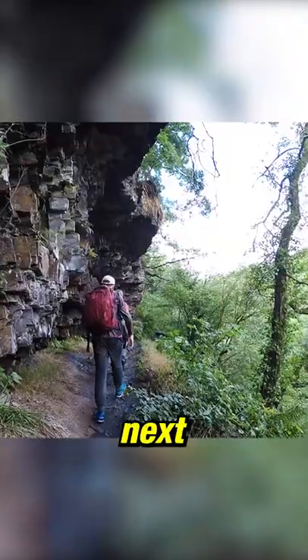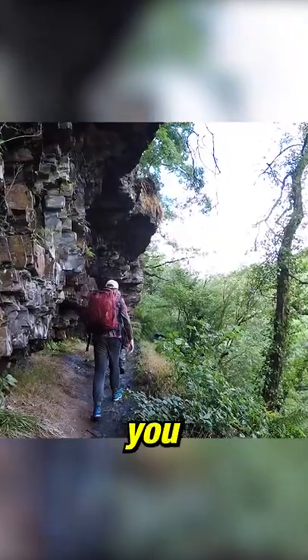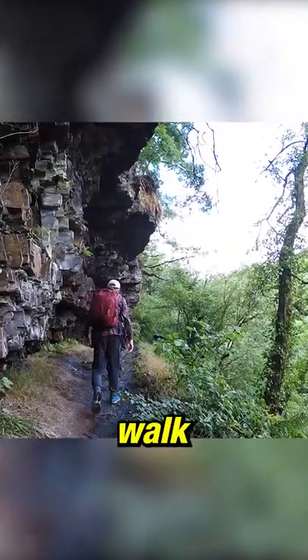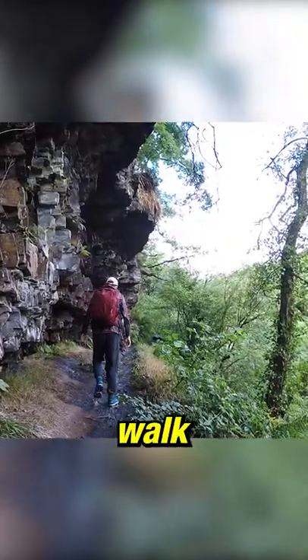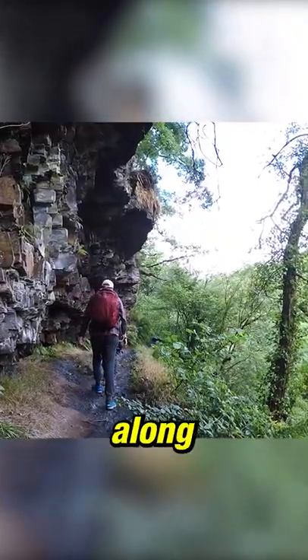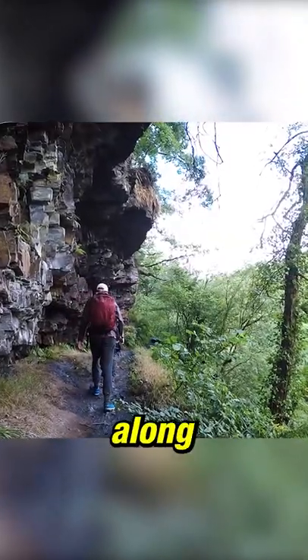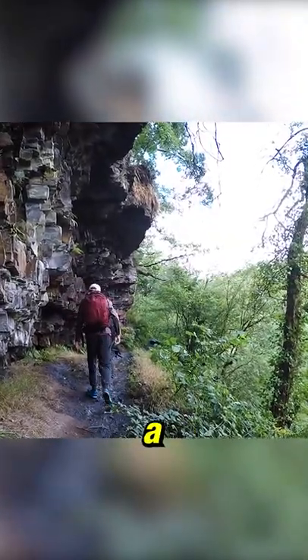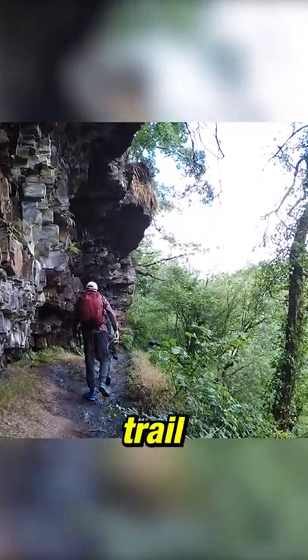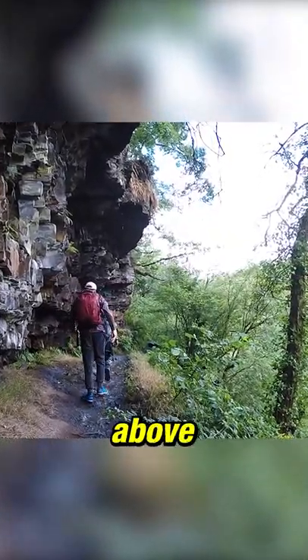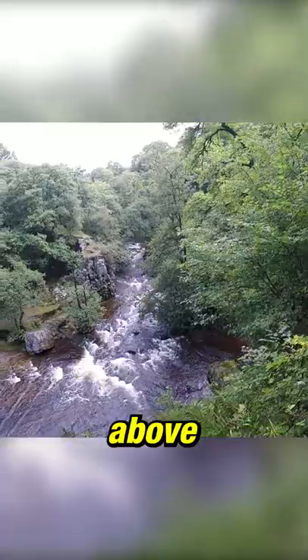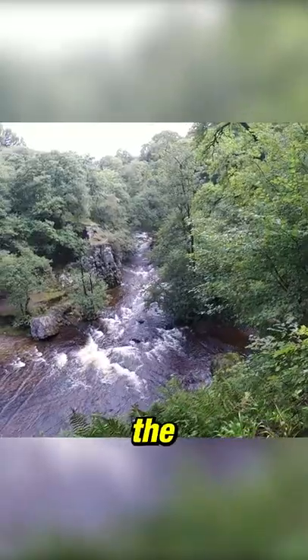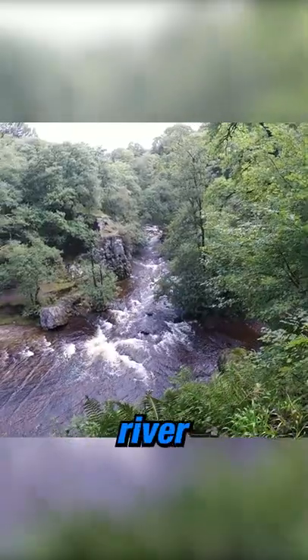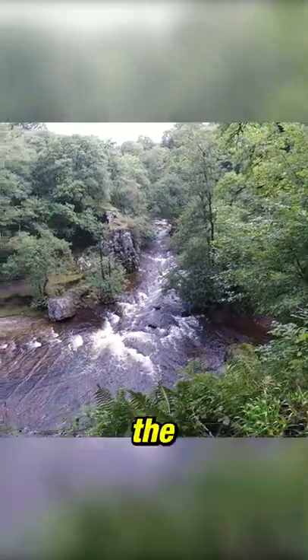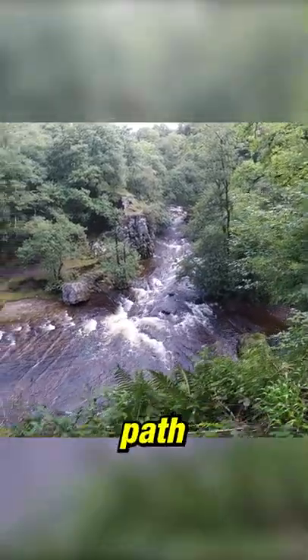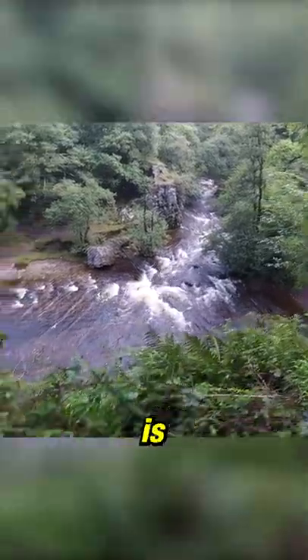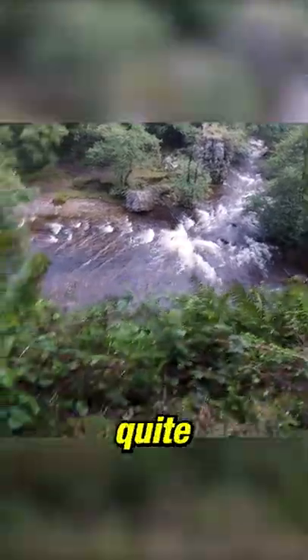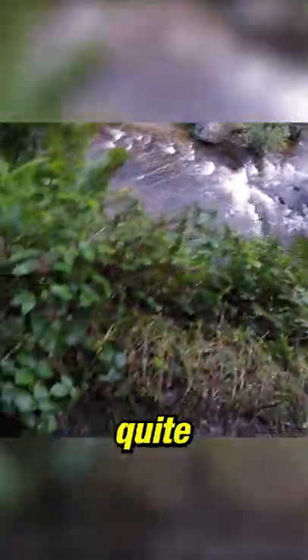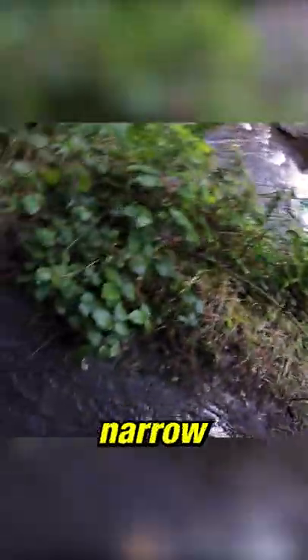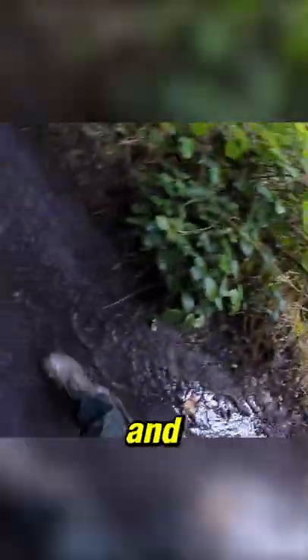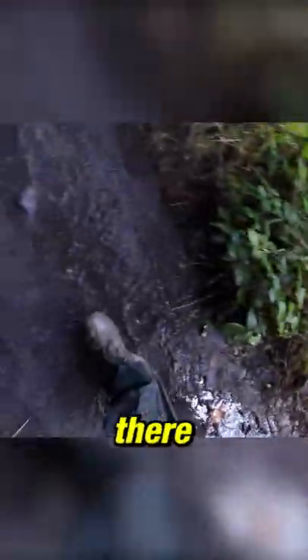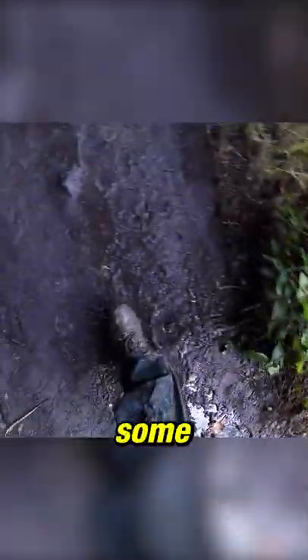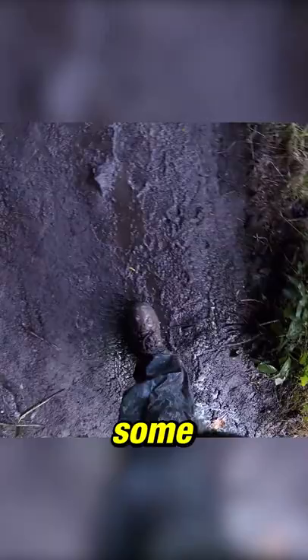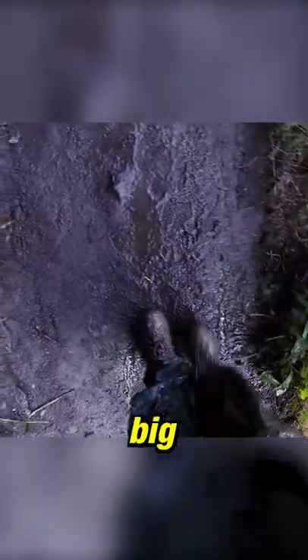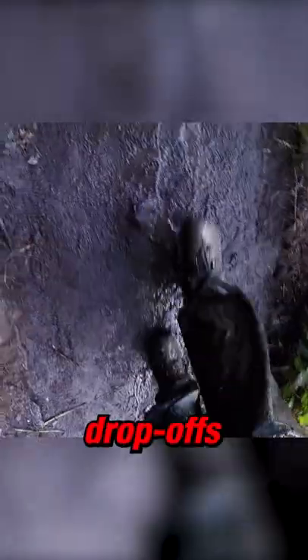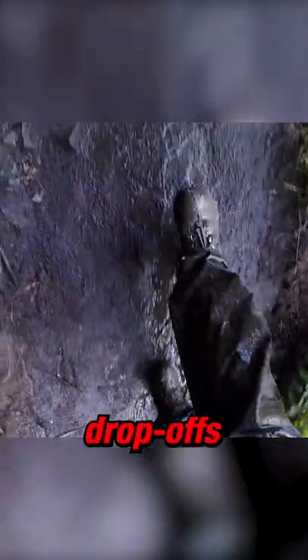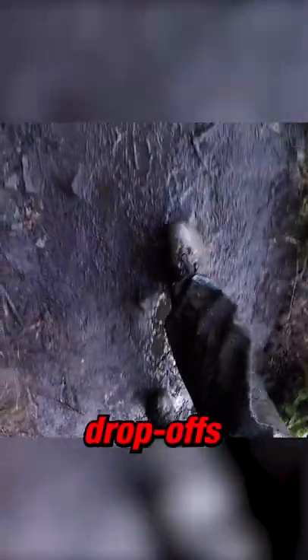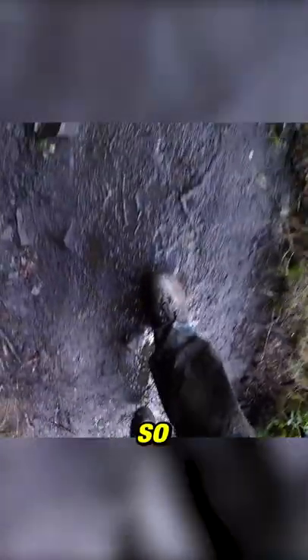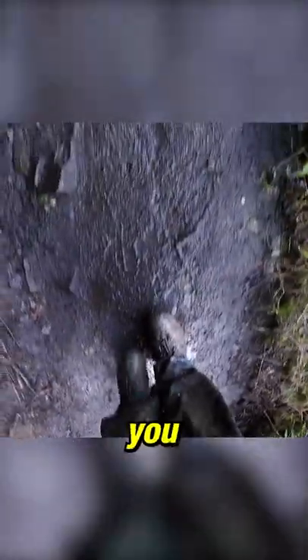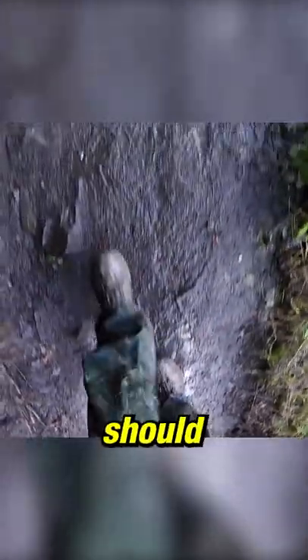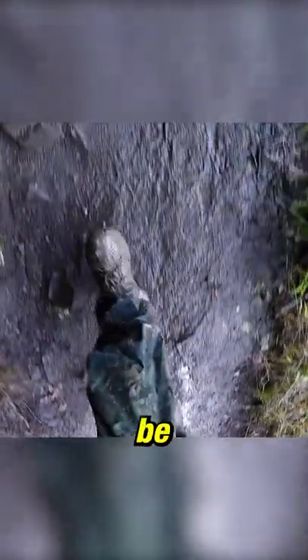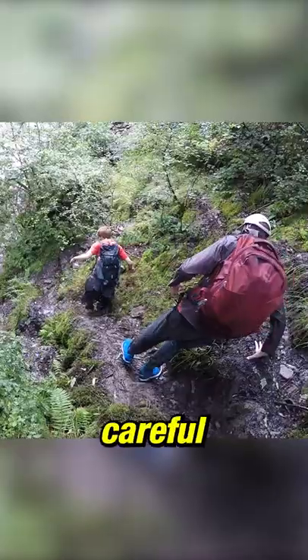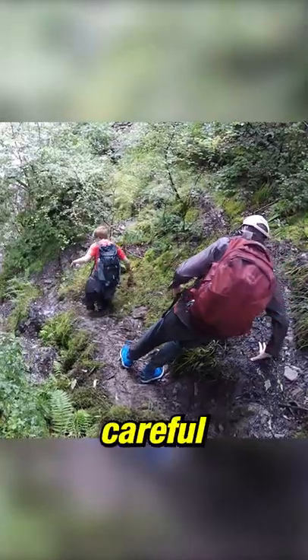Next, you walk along a trail above the river. The path is quite narrow and there are some big drop-offs, so you should be careful.